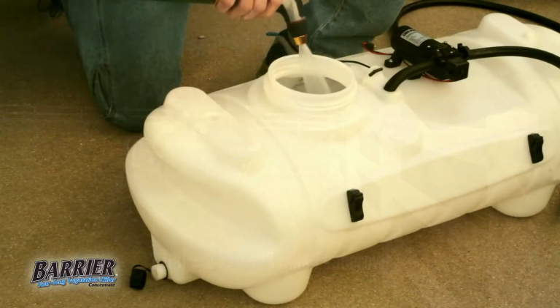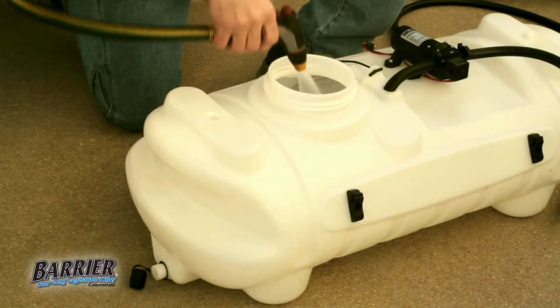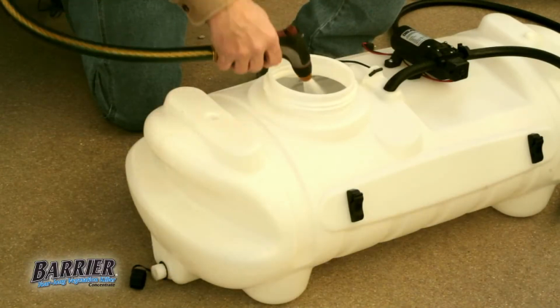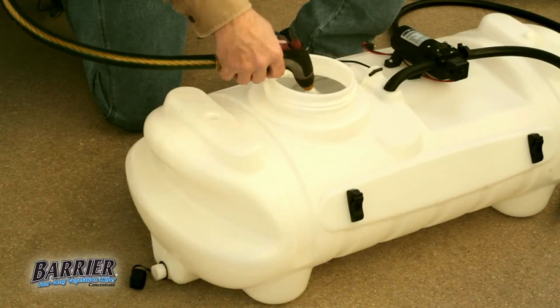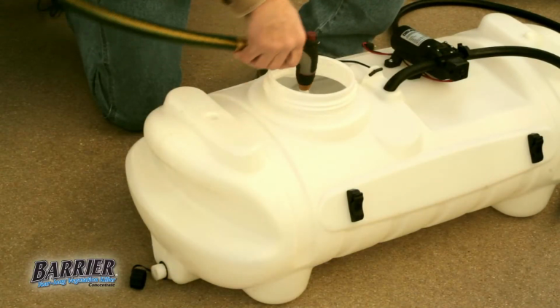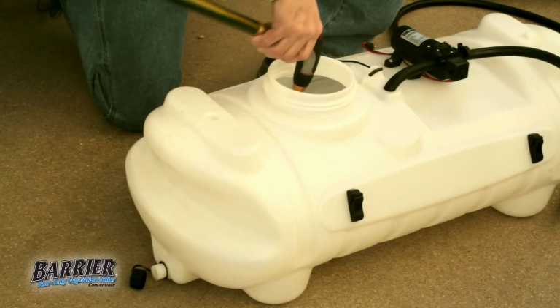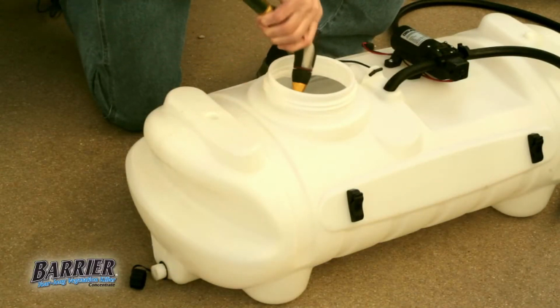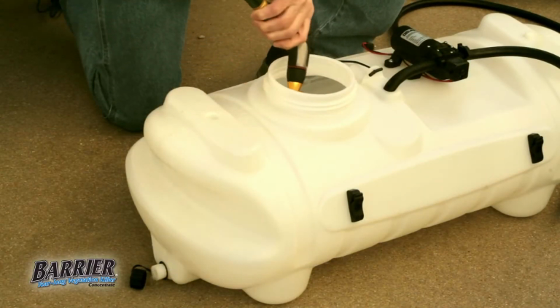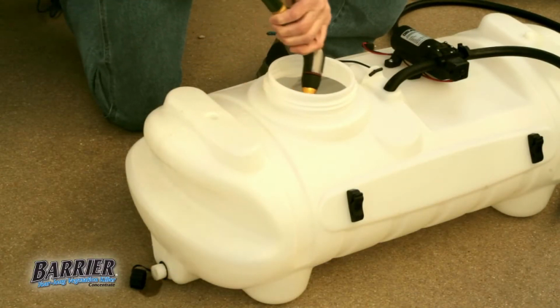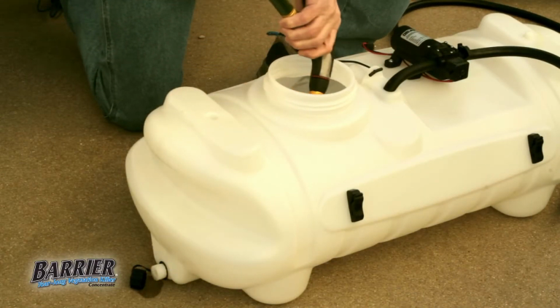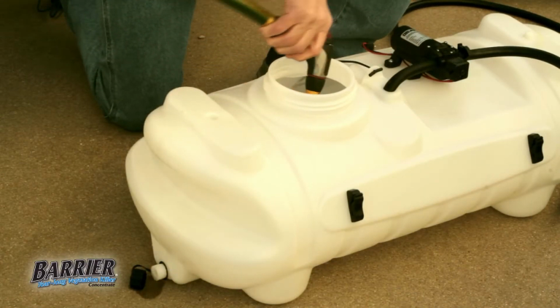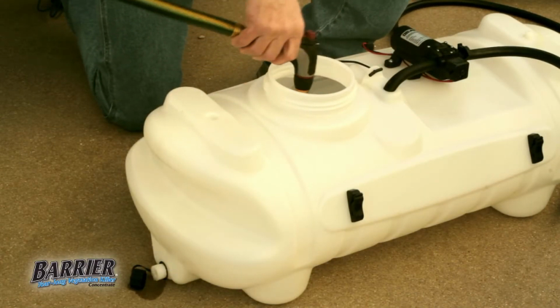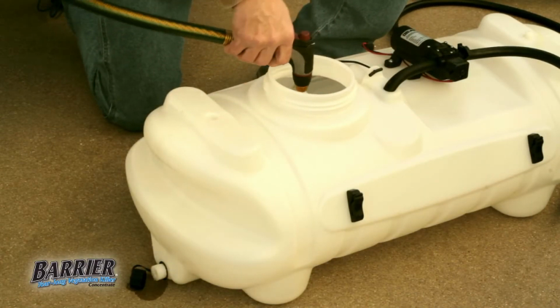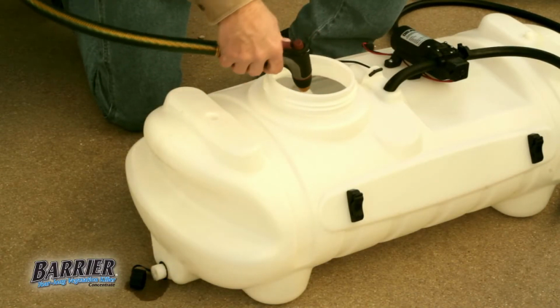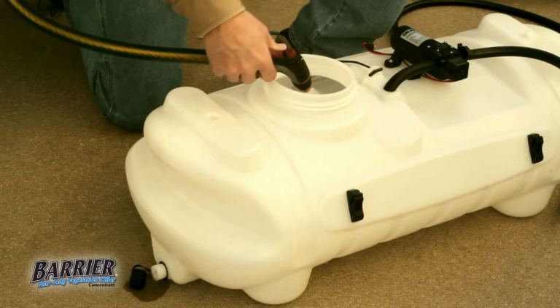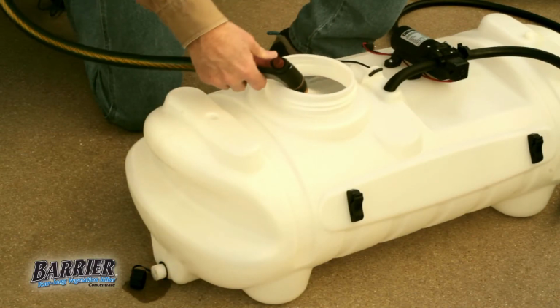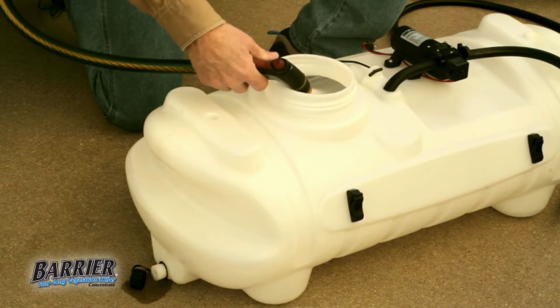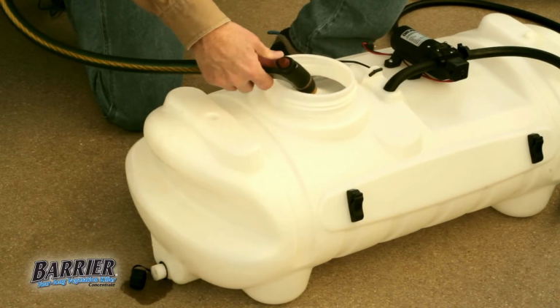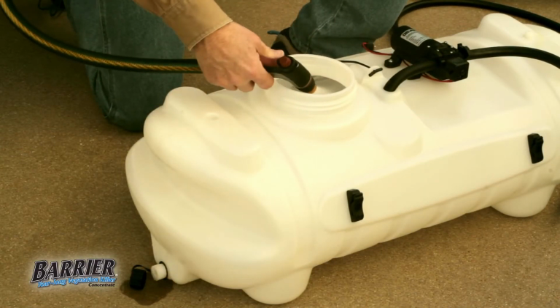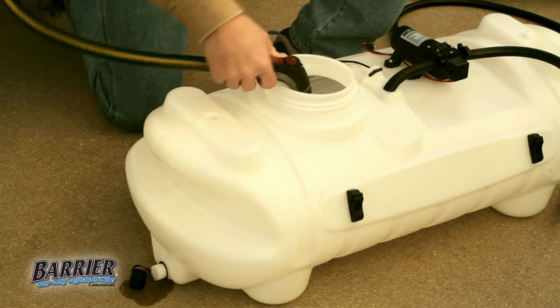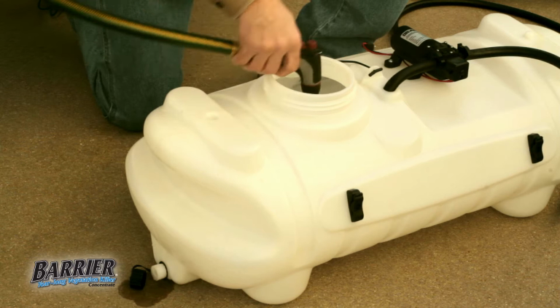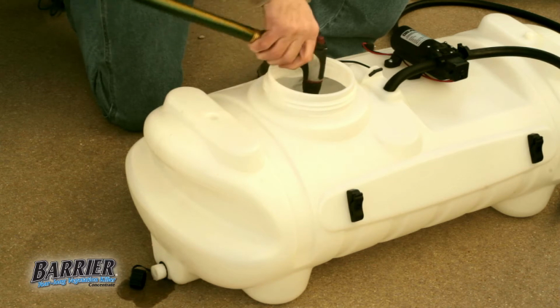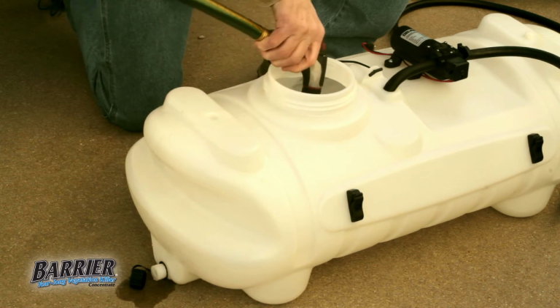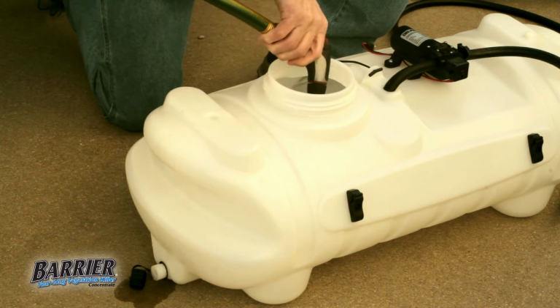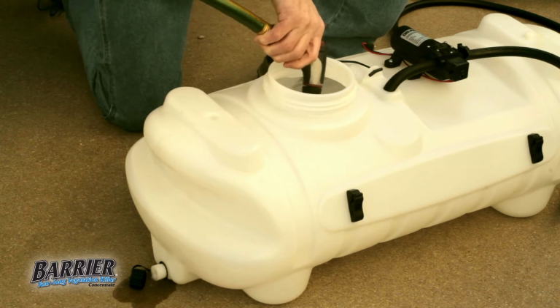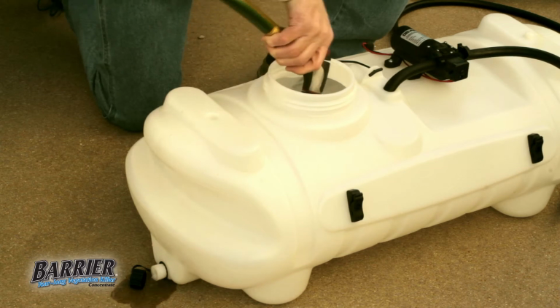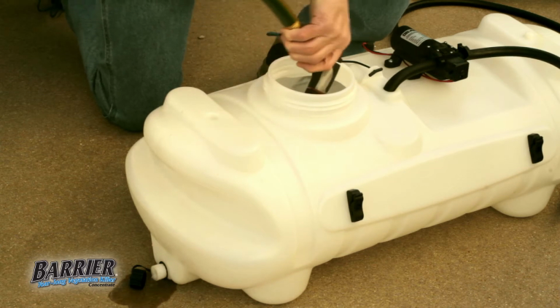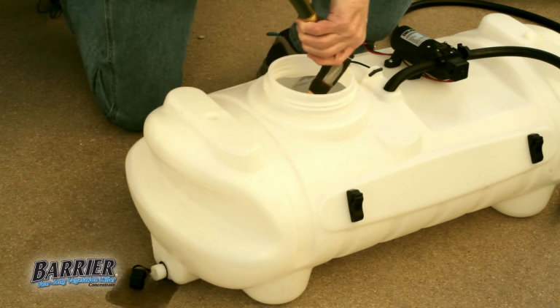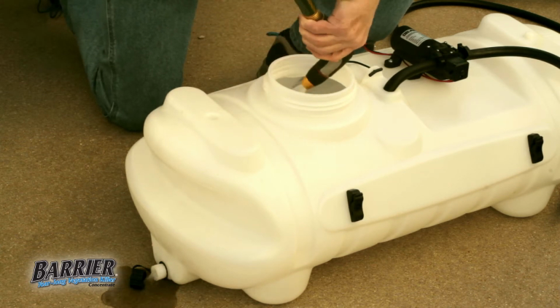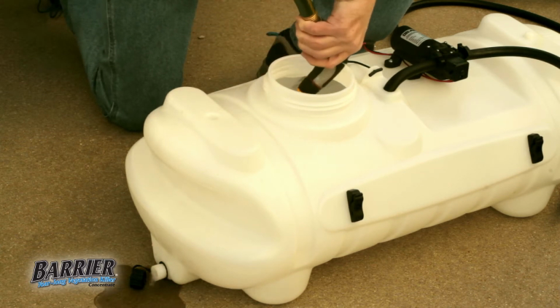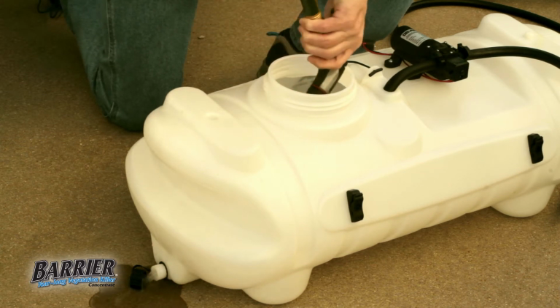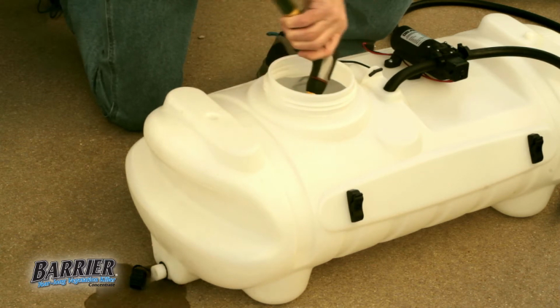Thoroughly flush application equipment with water after using Barrier. Do not flush equipment near desirable plants or their root zones.